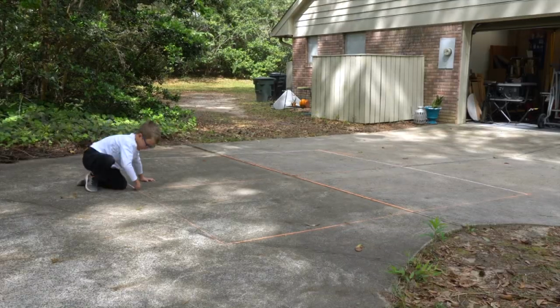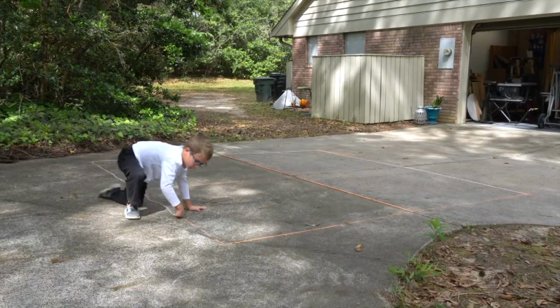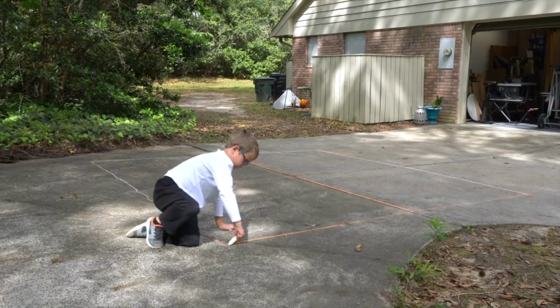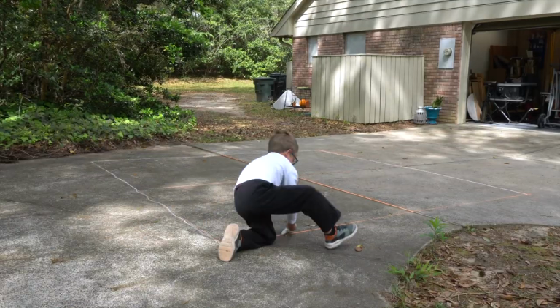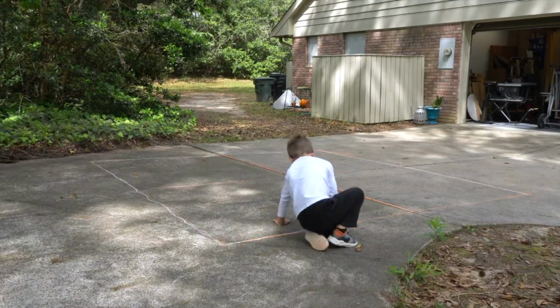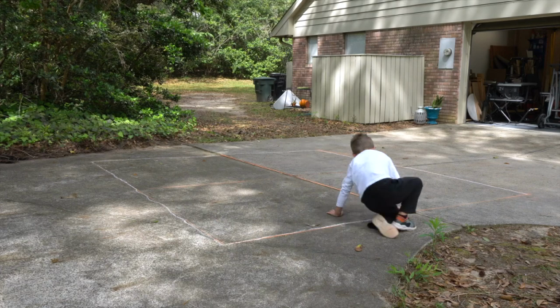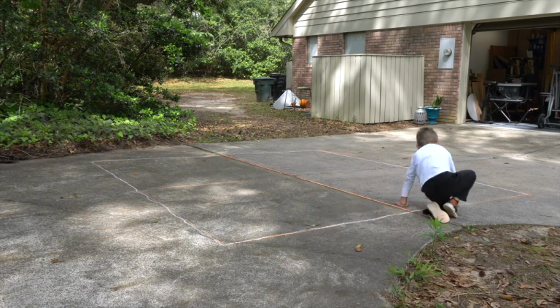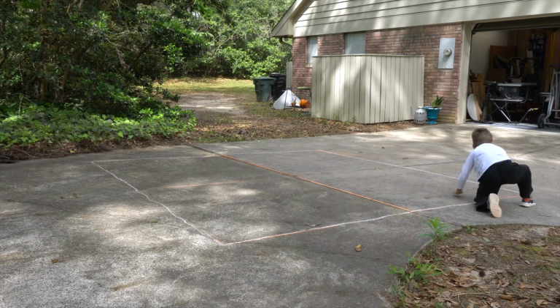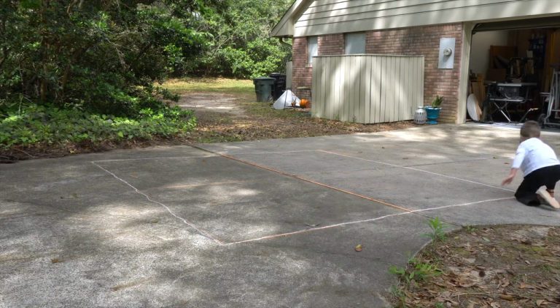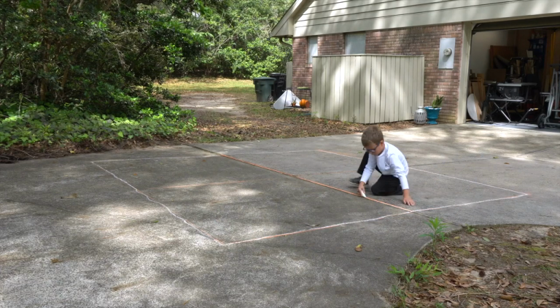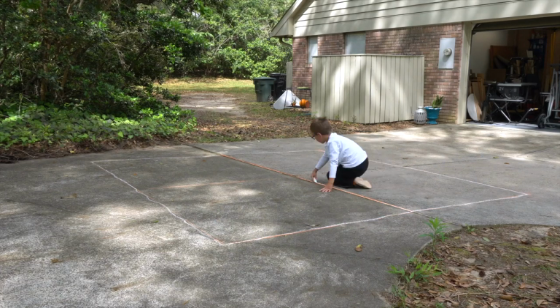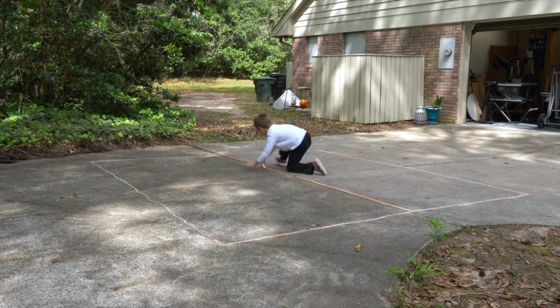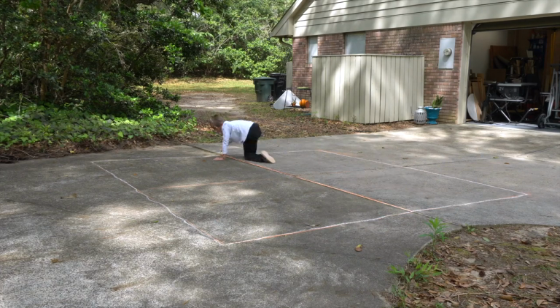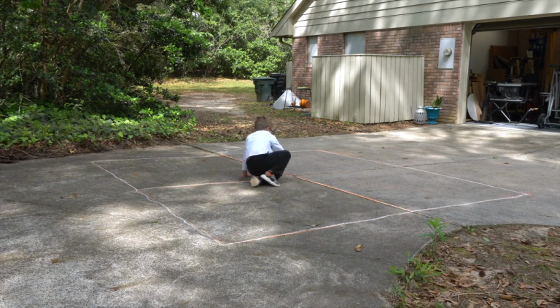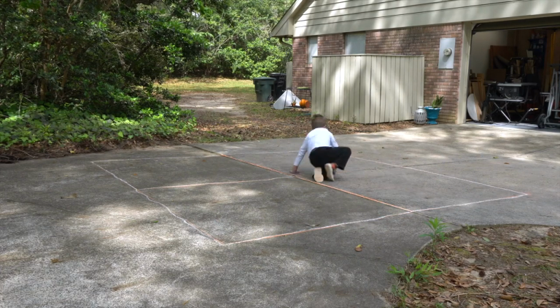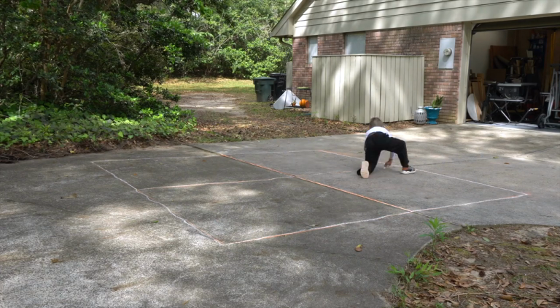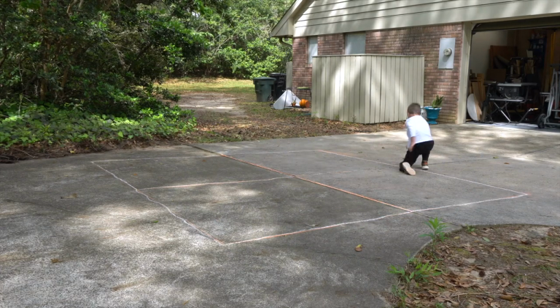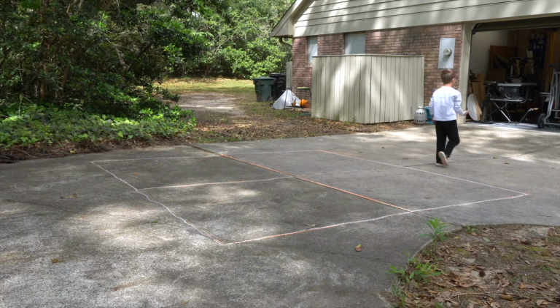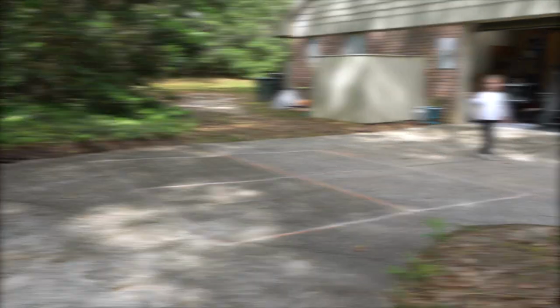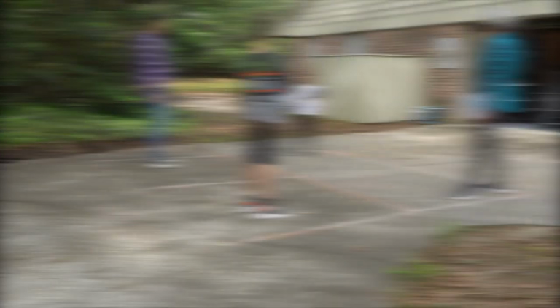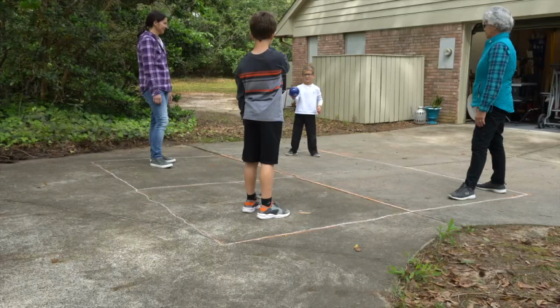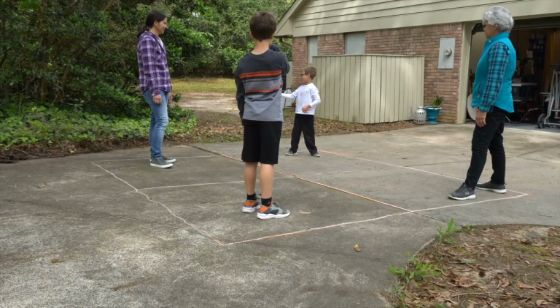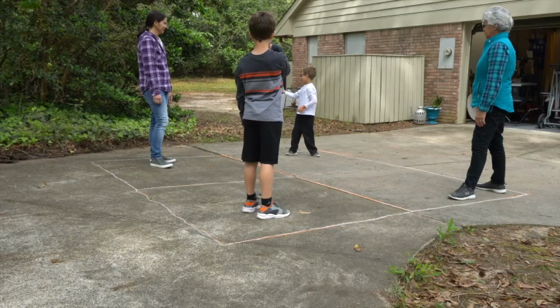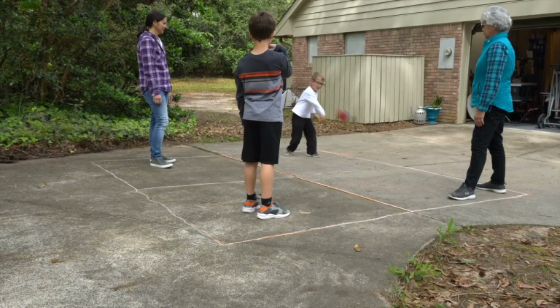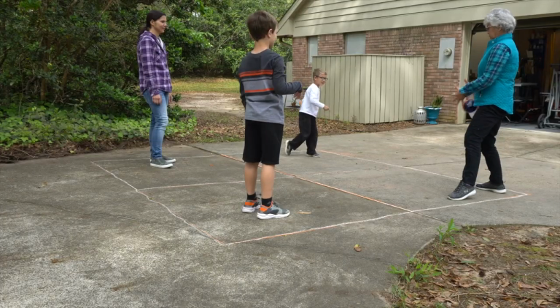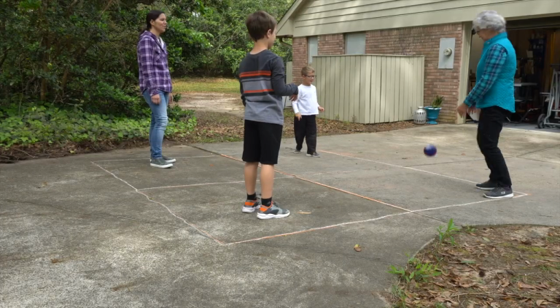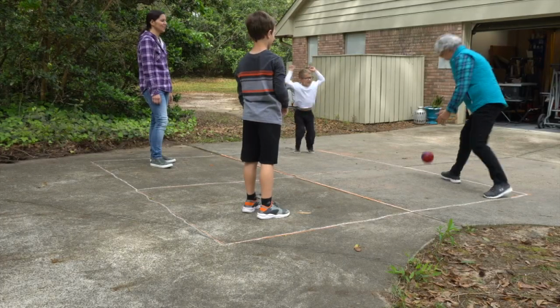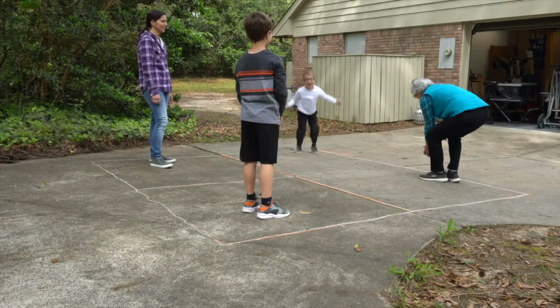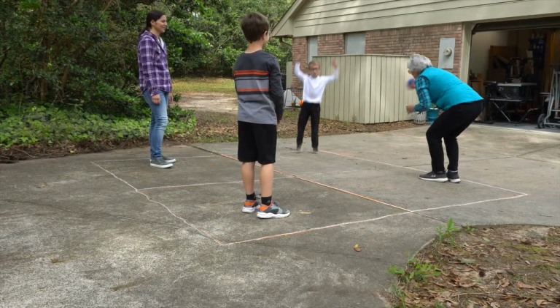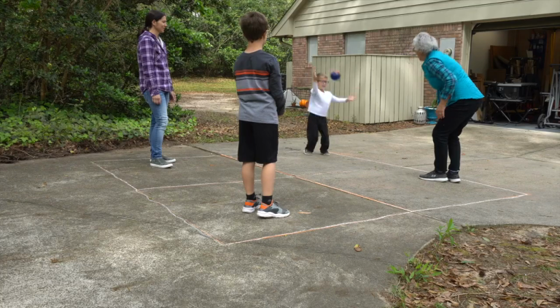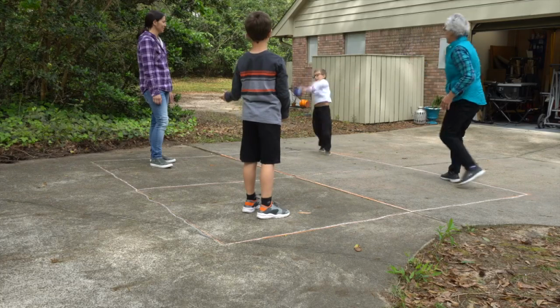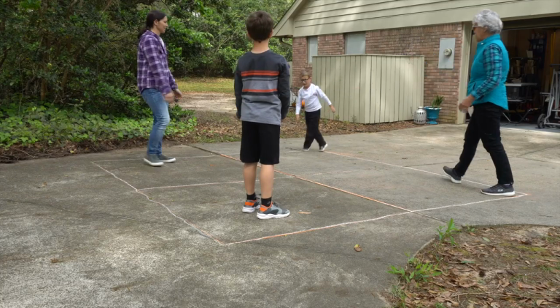Then Andrew chalked in the four square. A fun day of tool testing and hanging out with the kids.